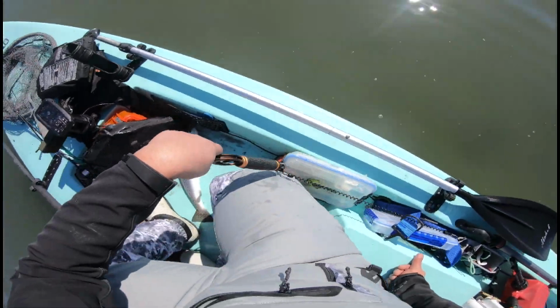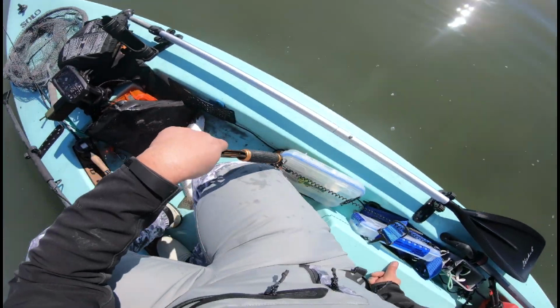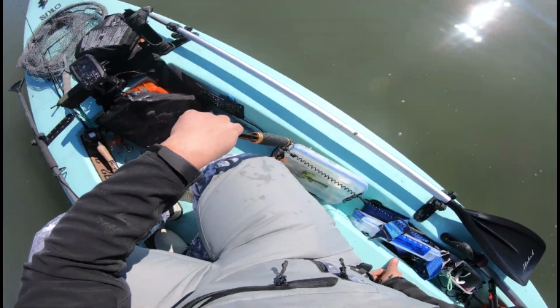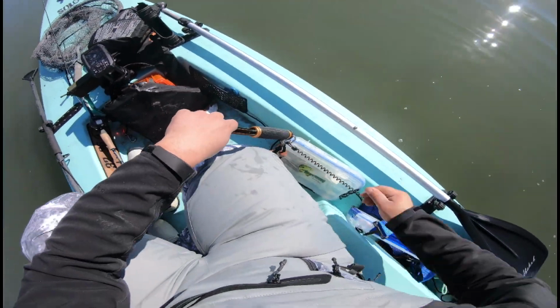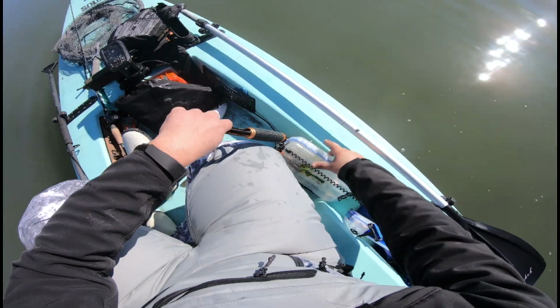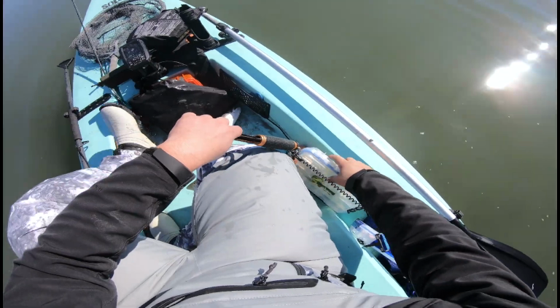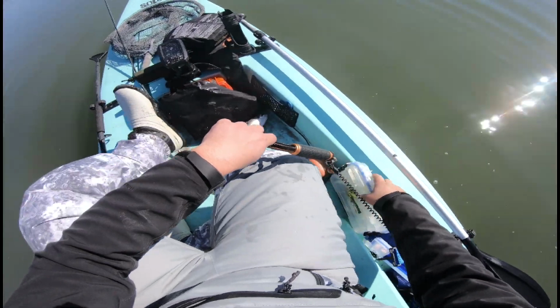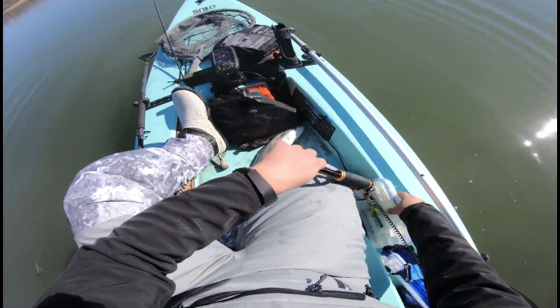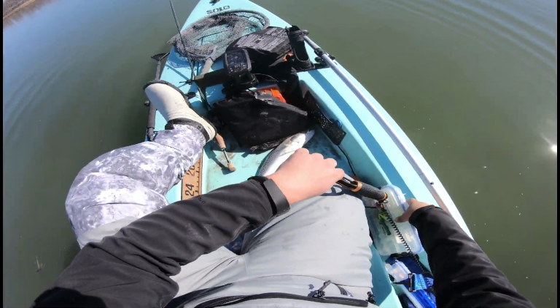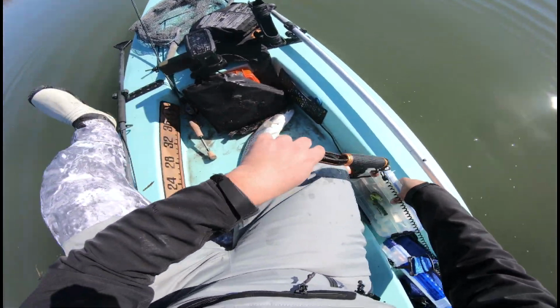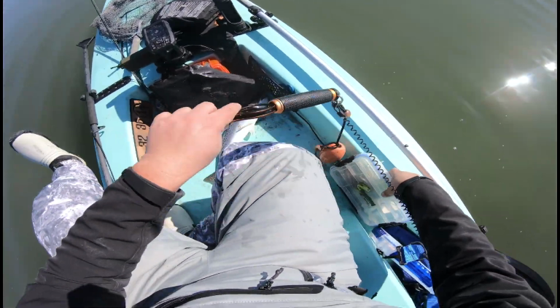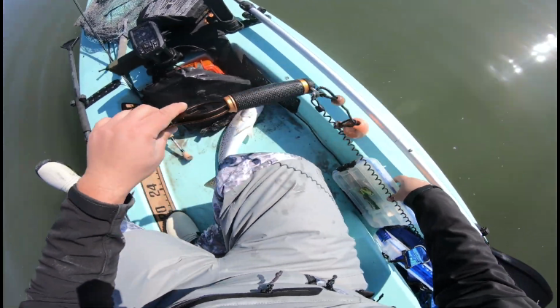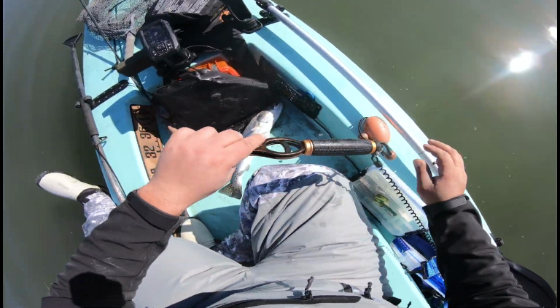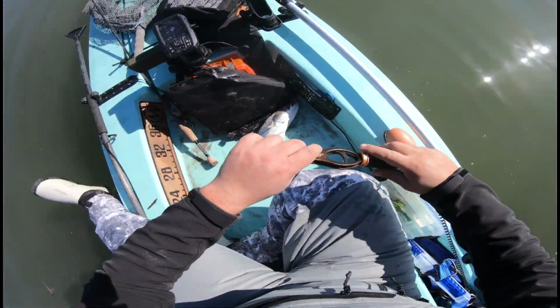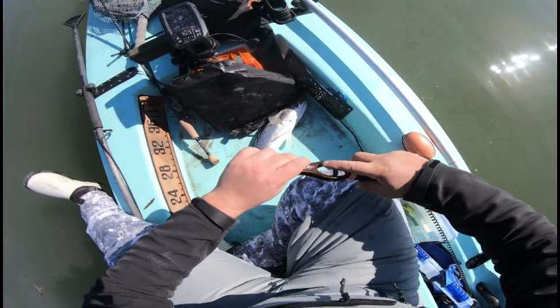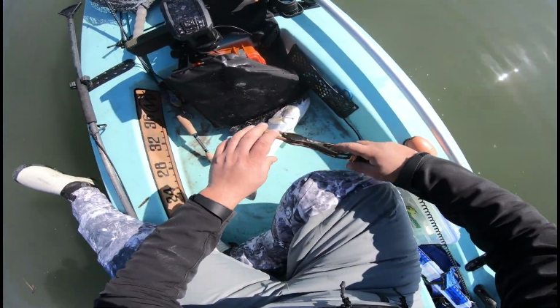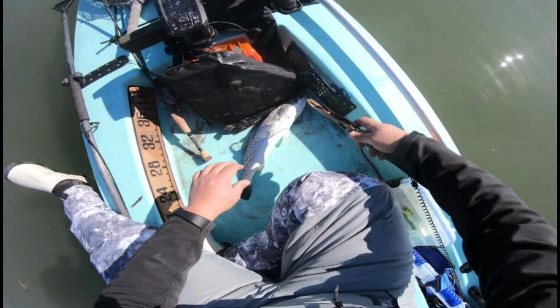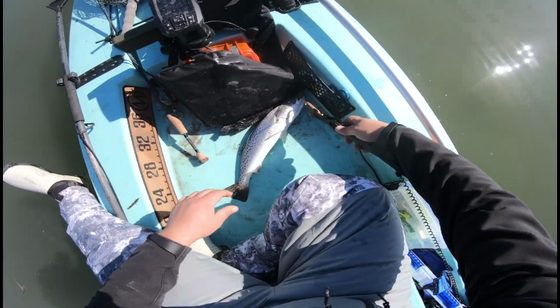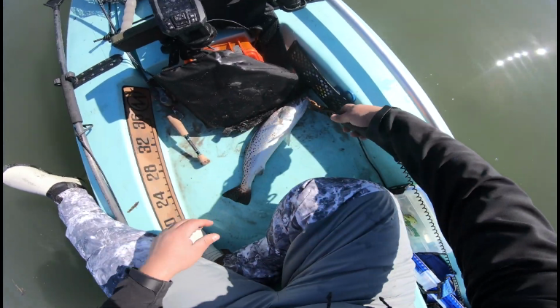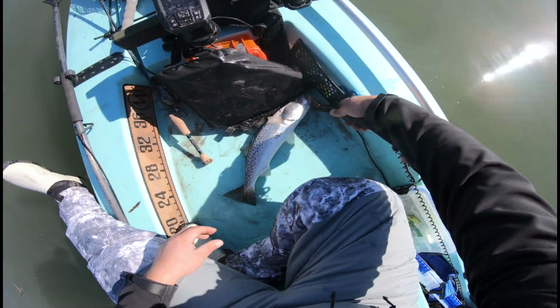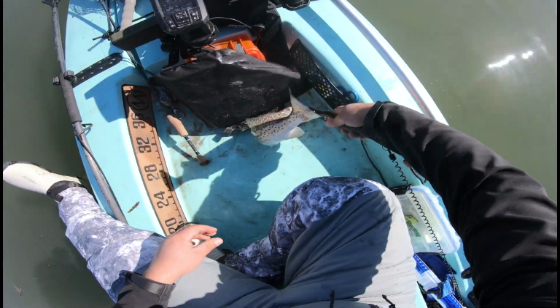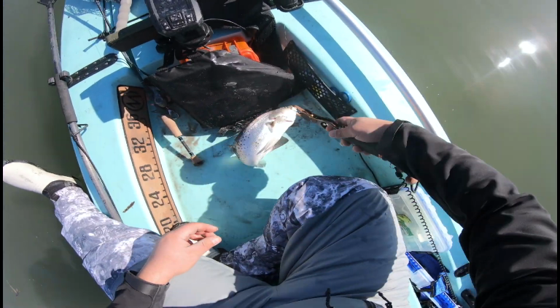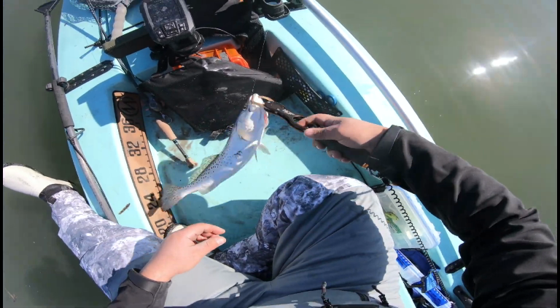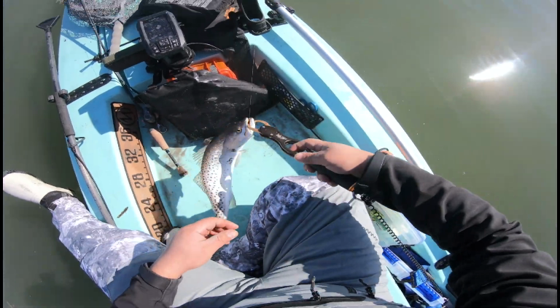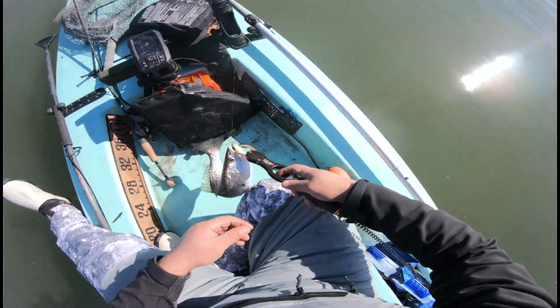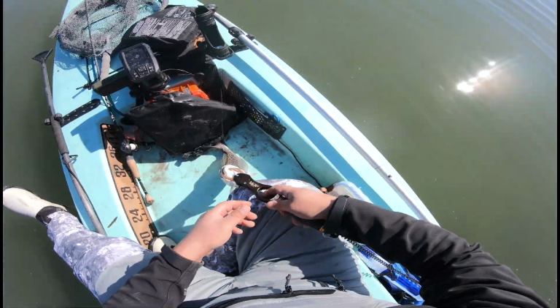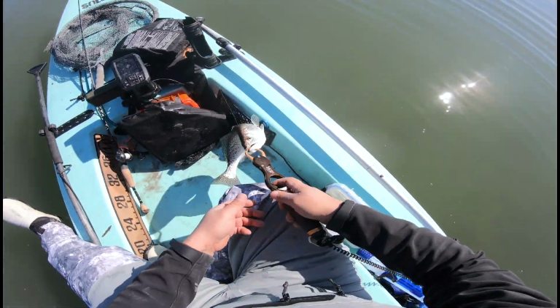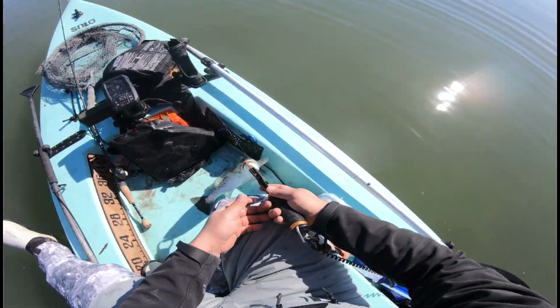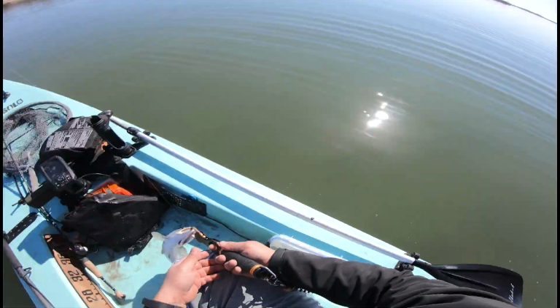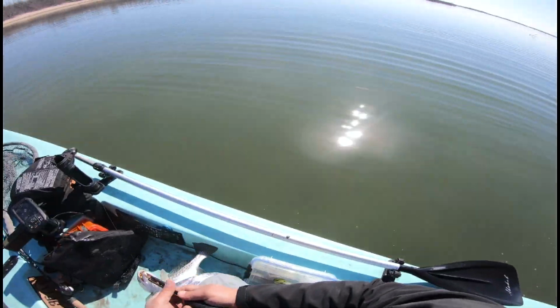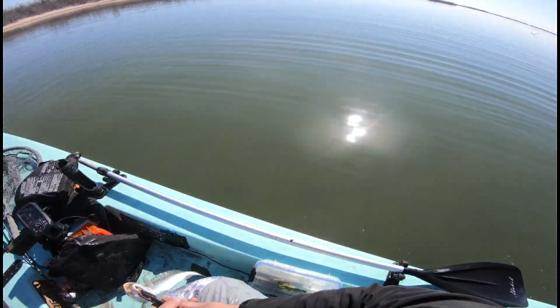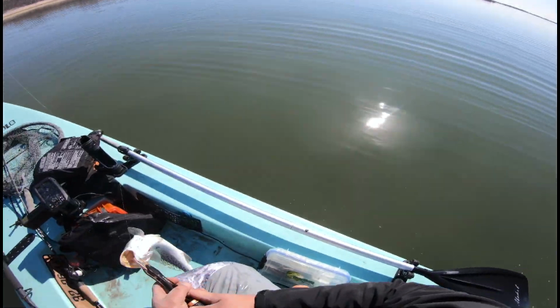I can't believe the trout are so stacked right here.